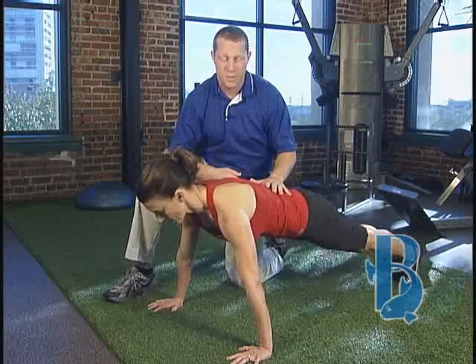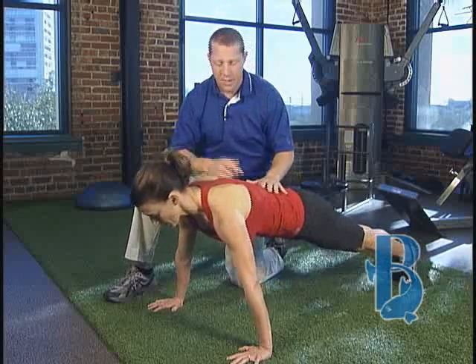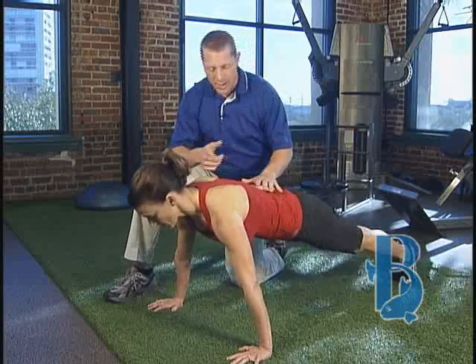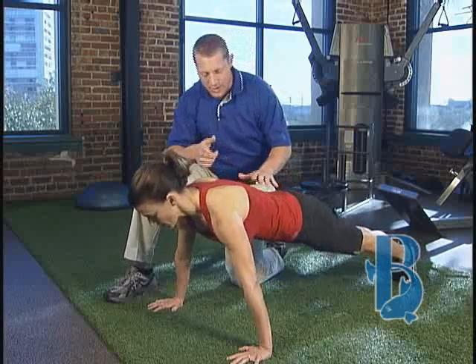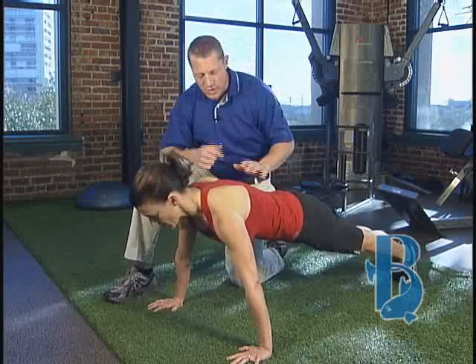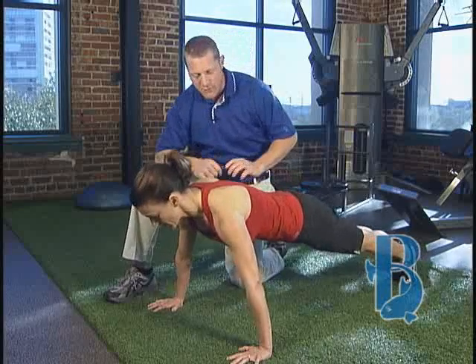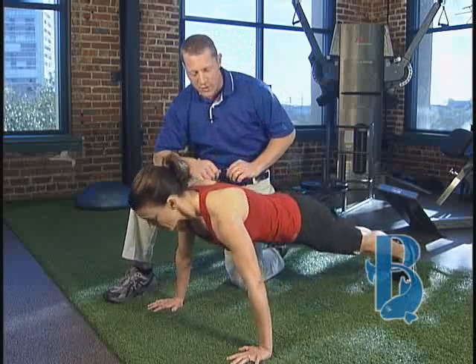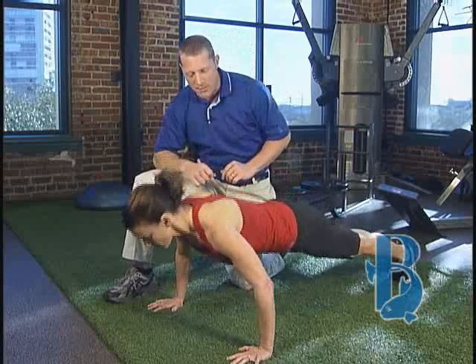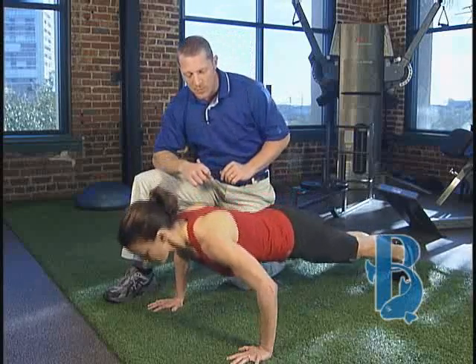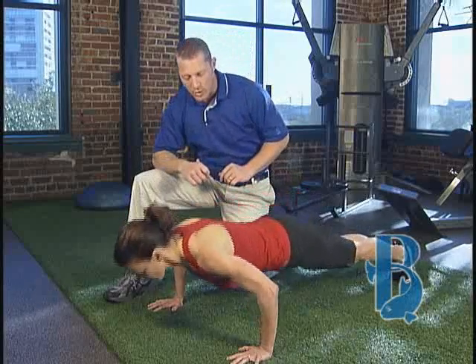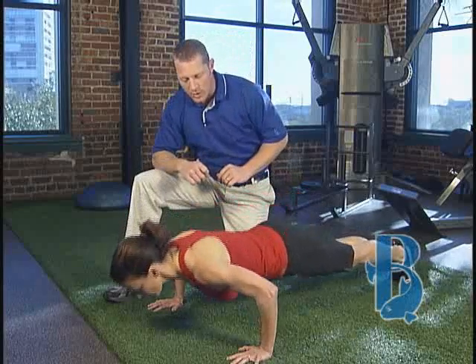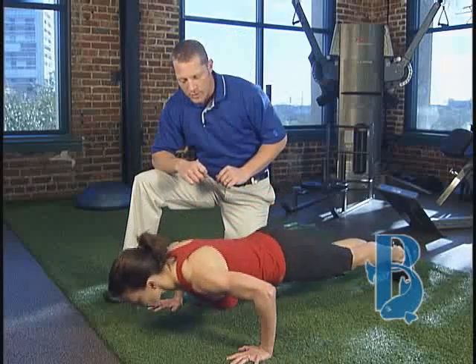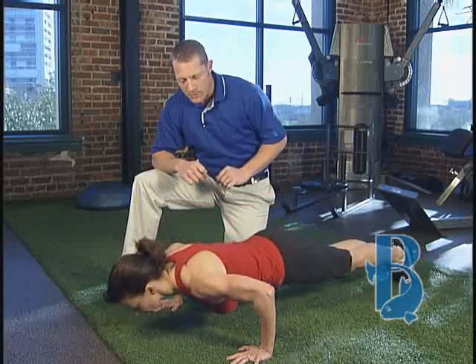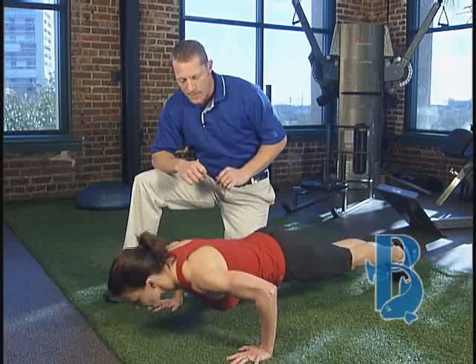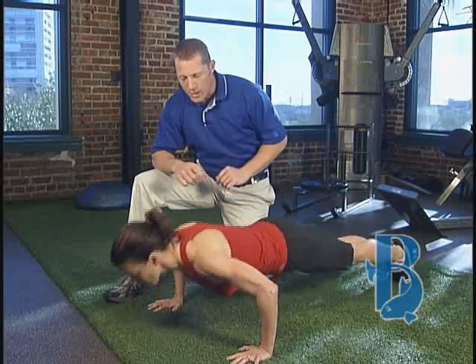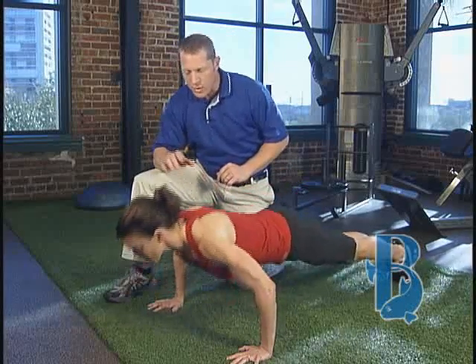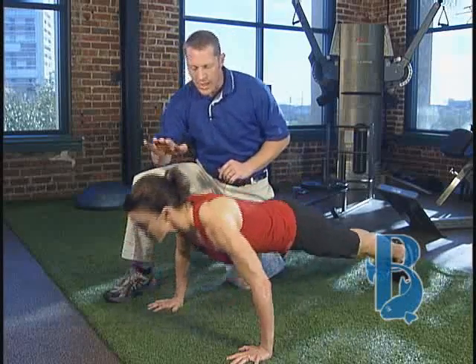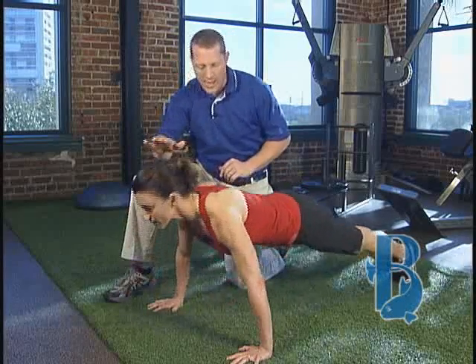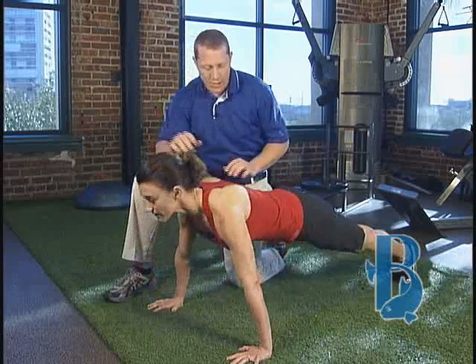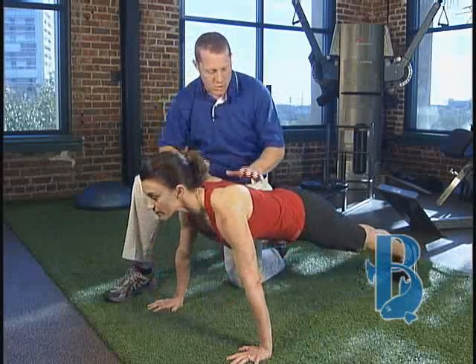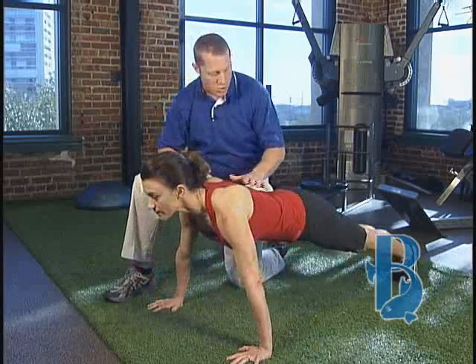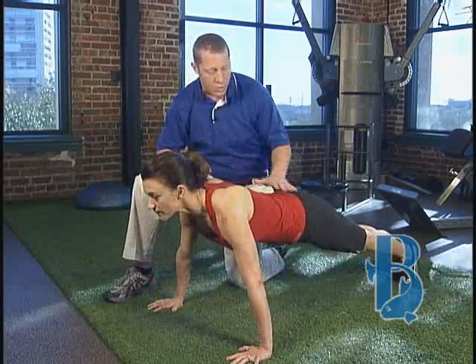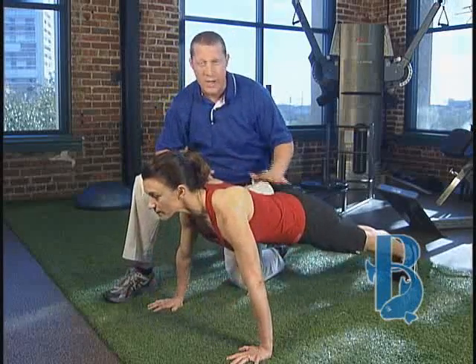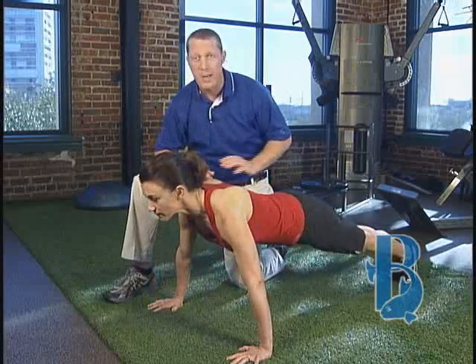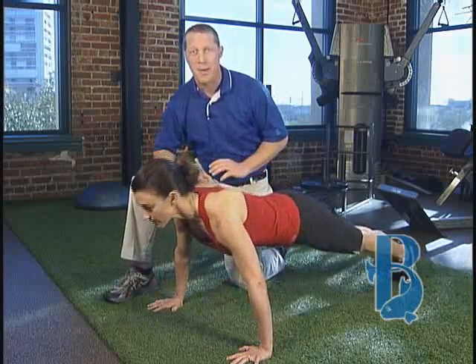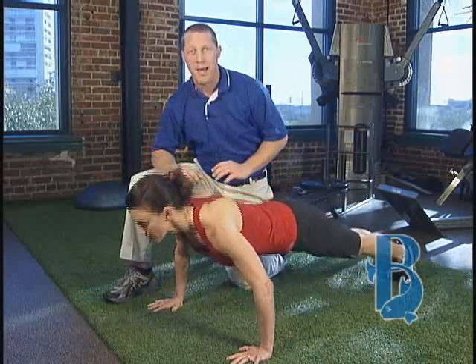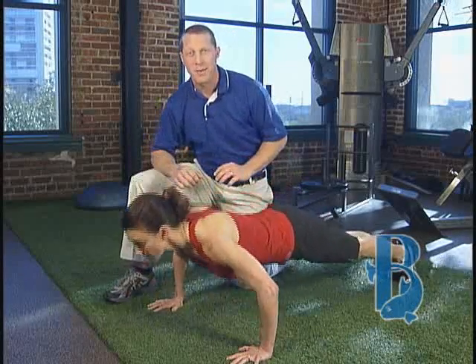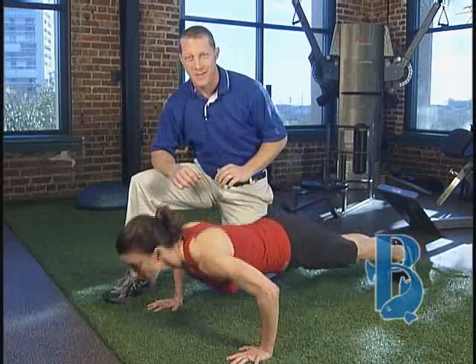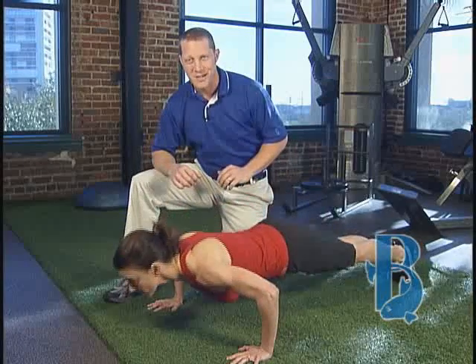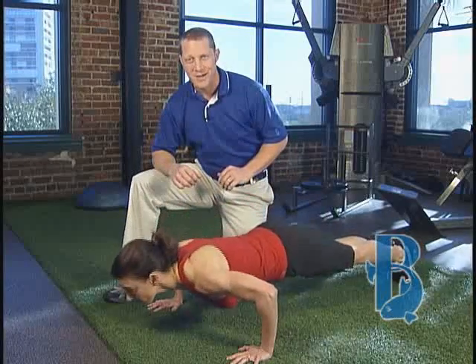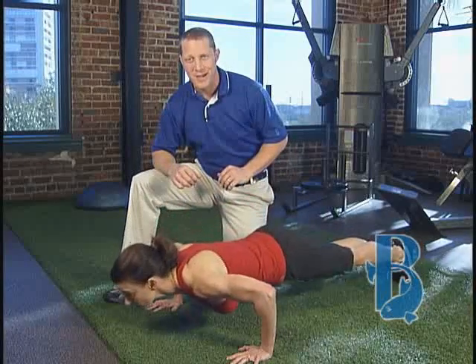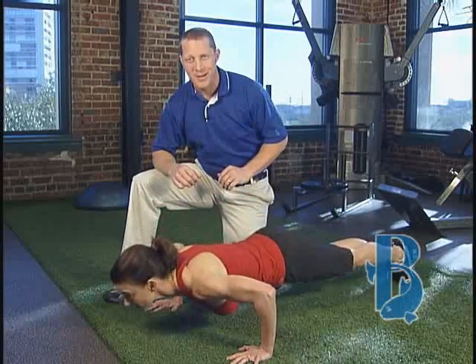Let's go for a couple more. Good head, shoulder, and hip alignment the entire time.